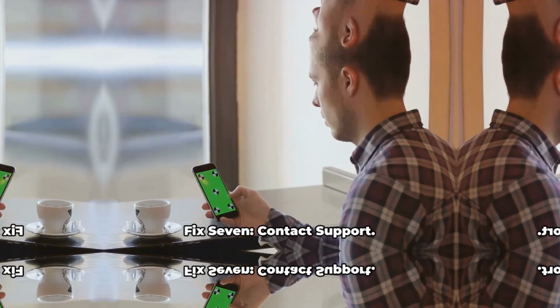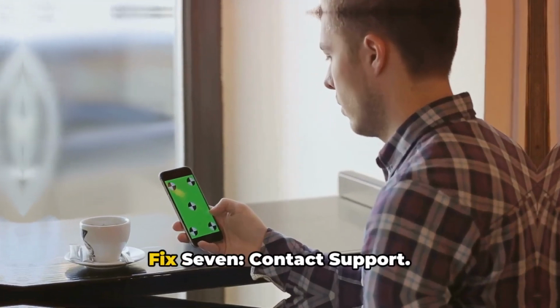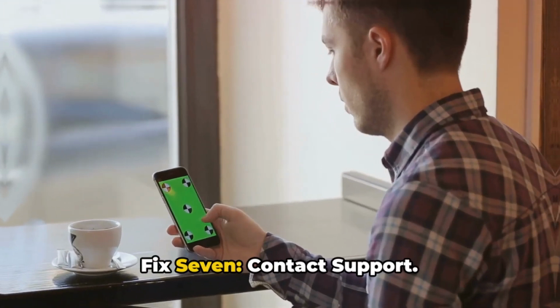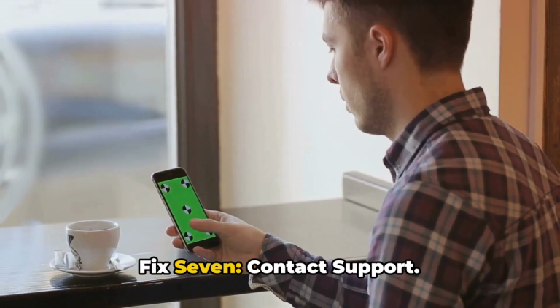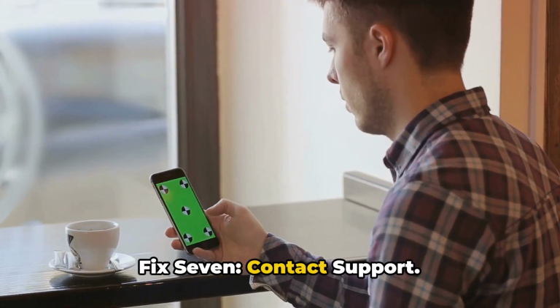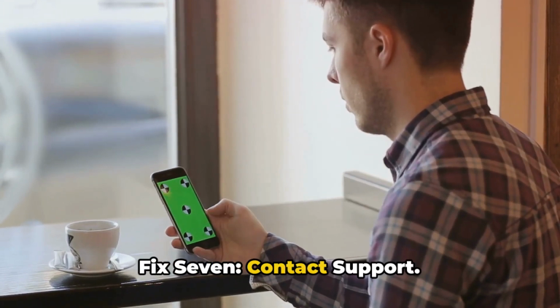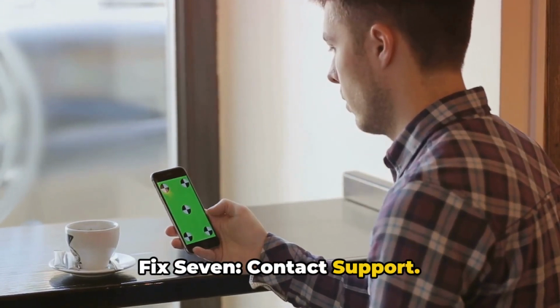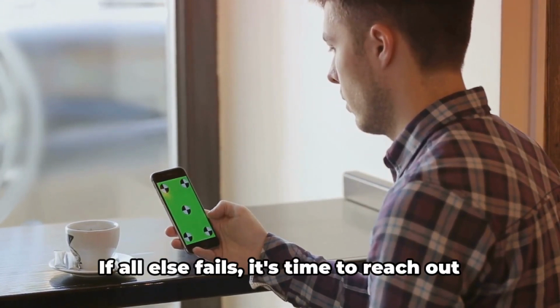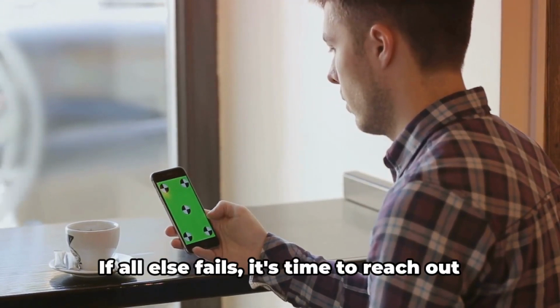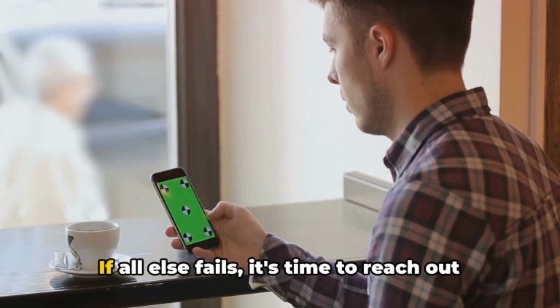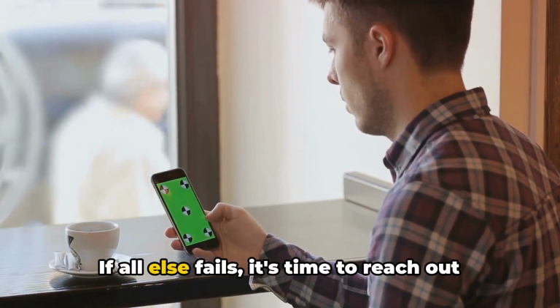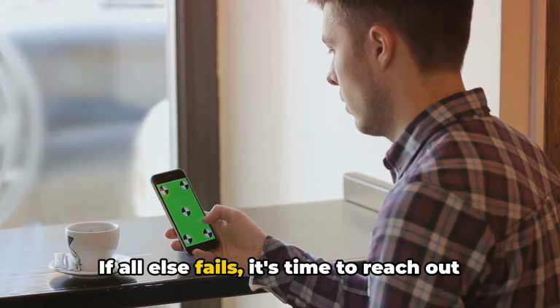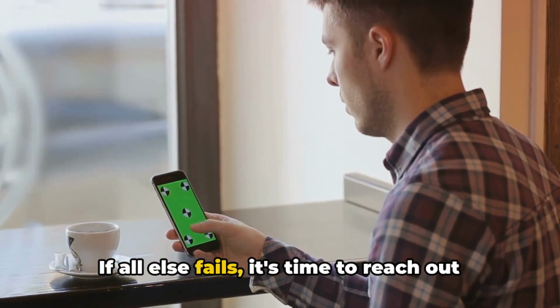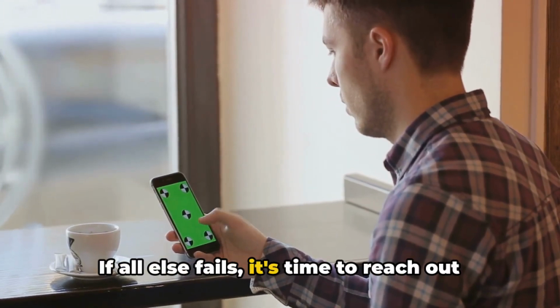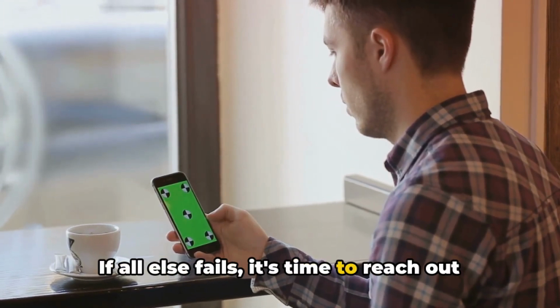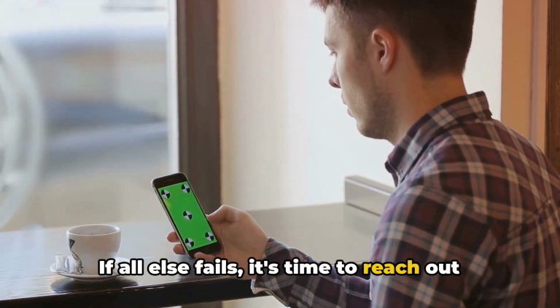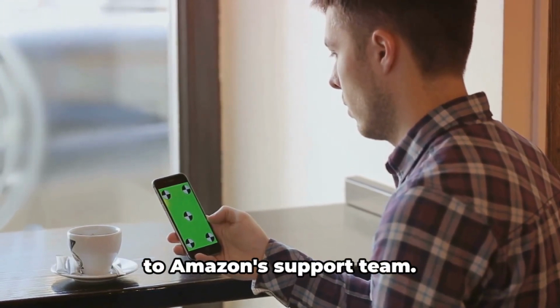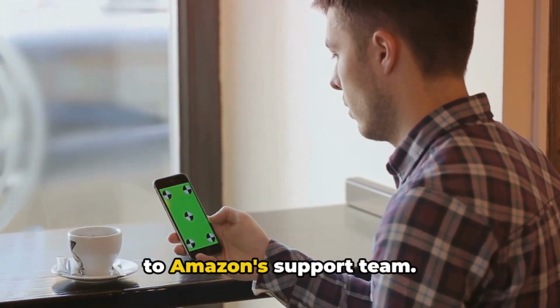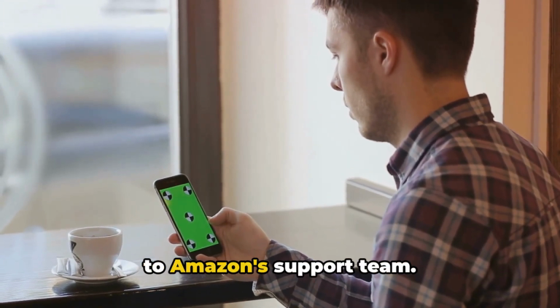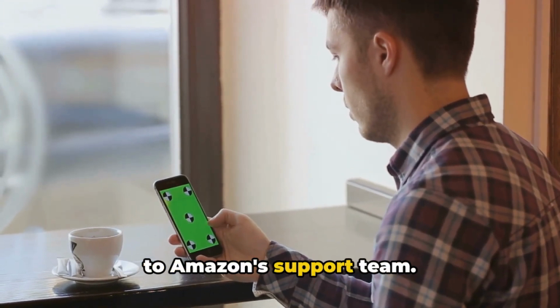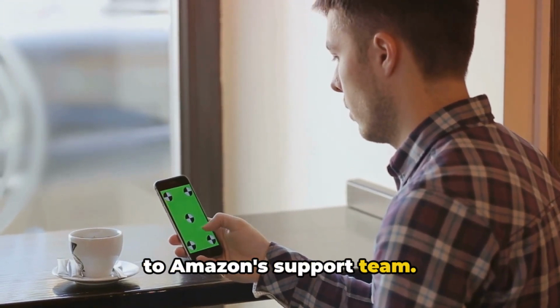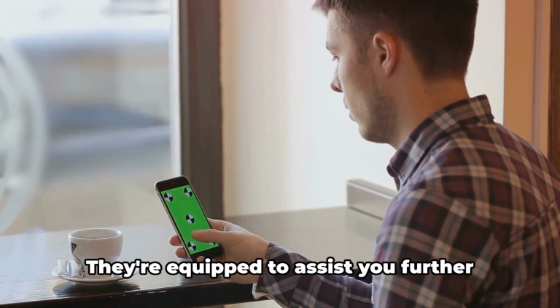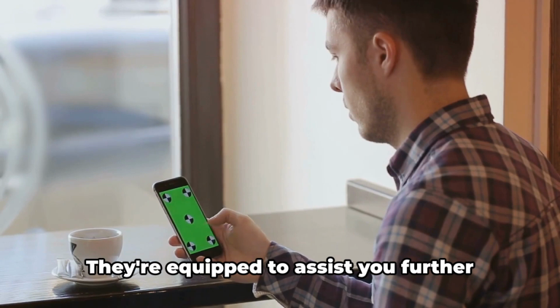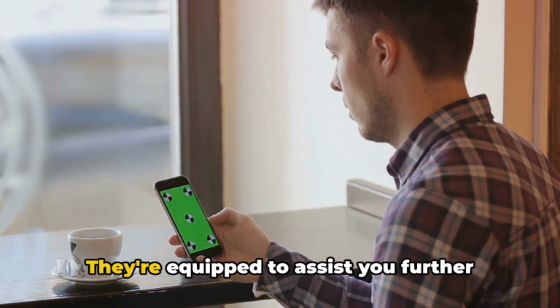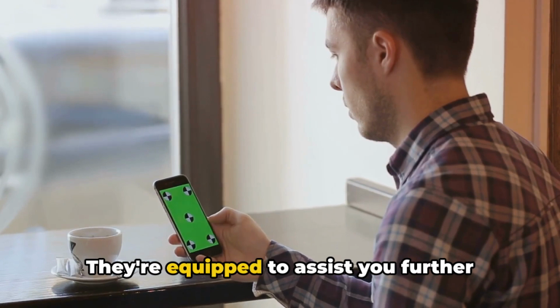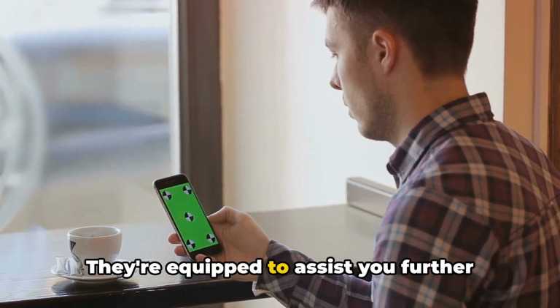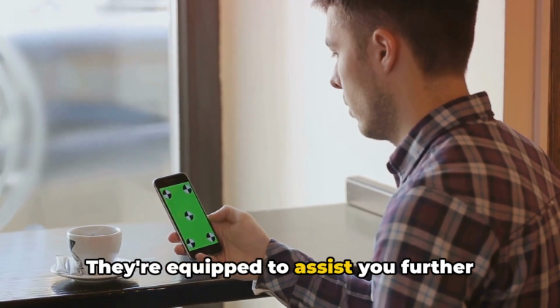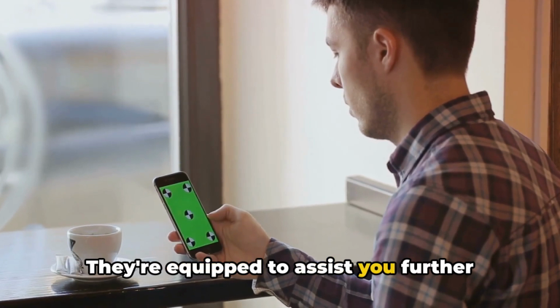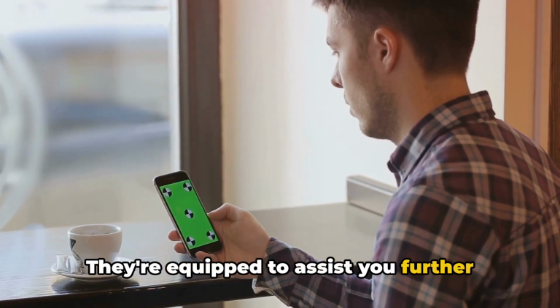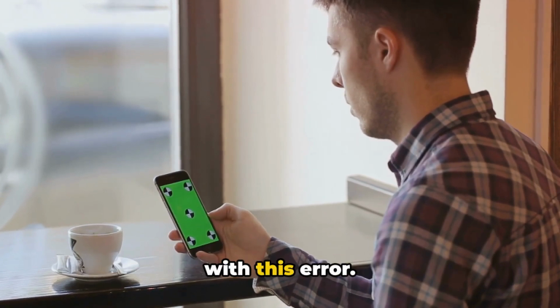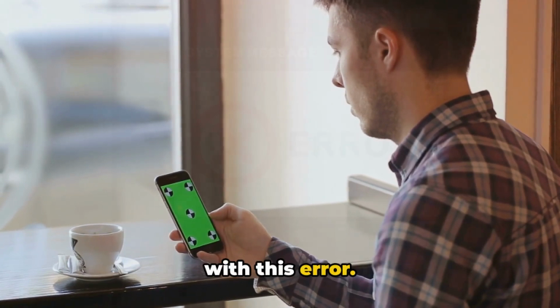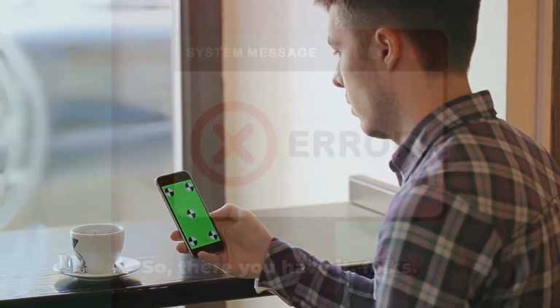Fix 7: Contact support. If all else fails, it's time to reach out to Amazon's support team. They're equipped to assist you further with this error.